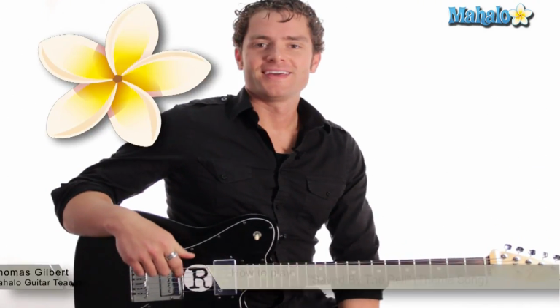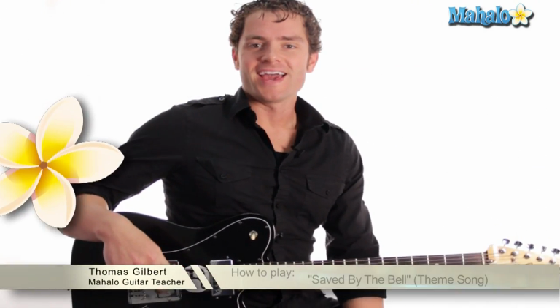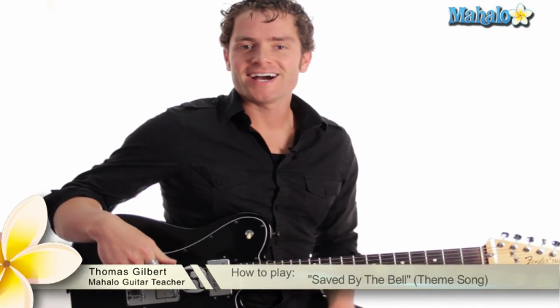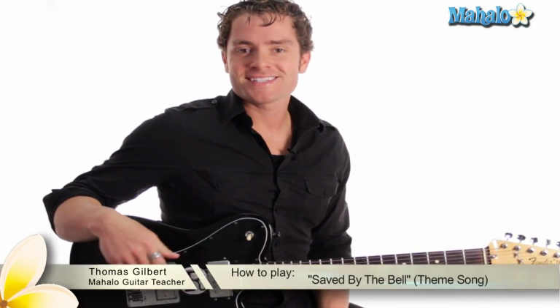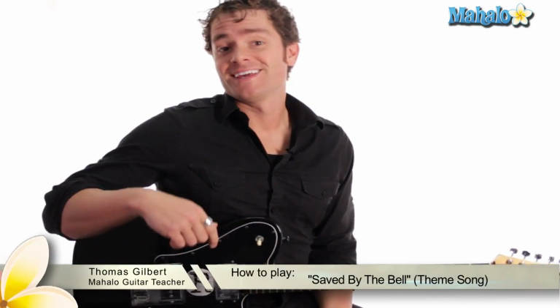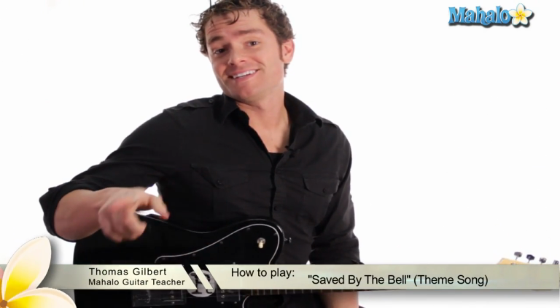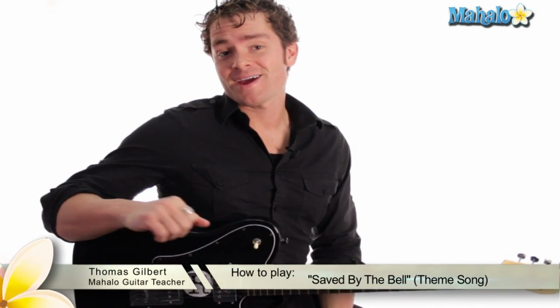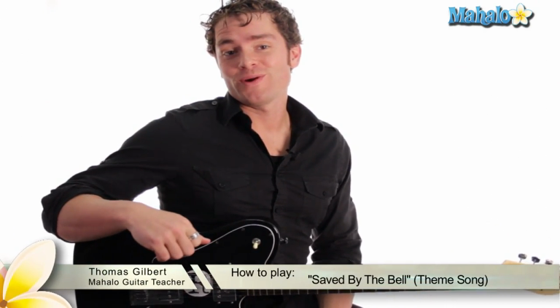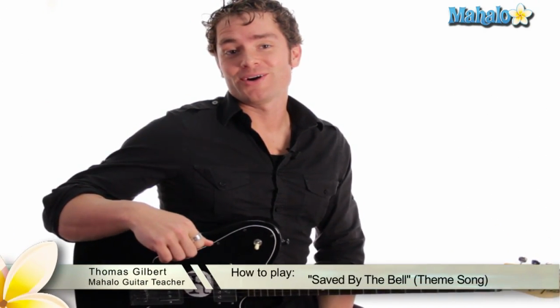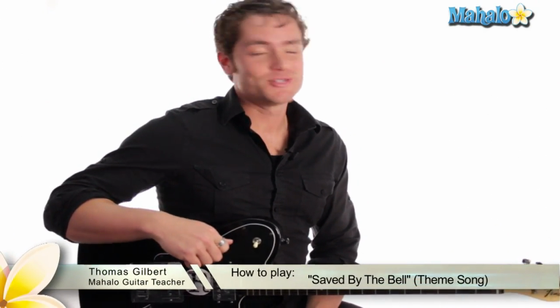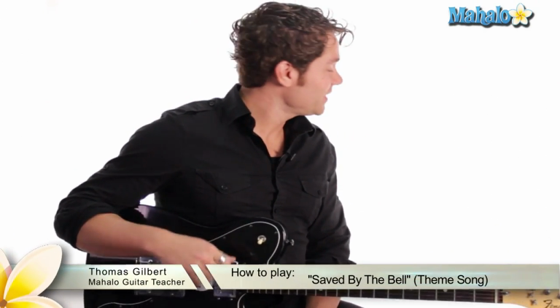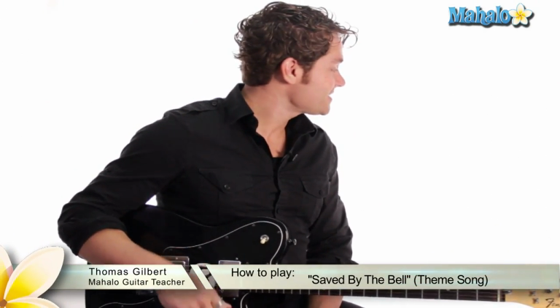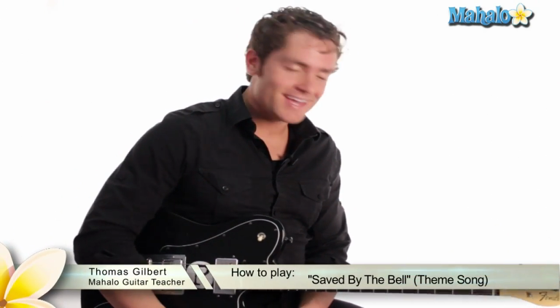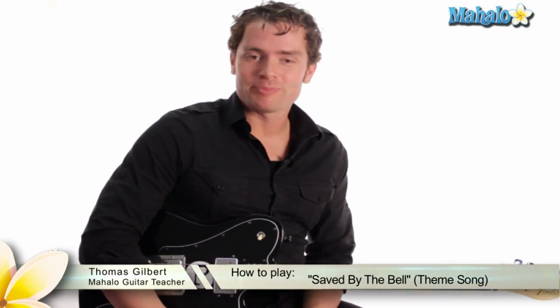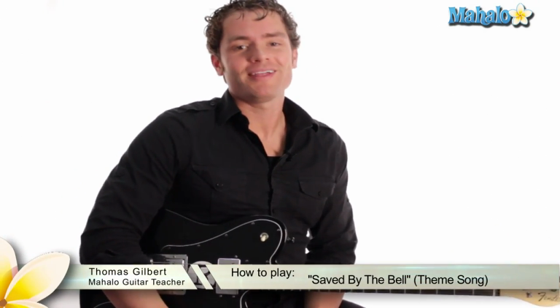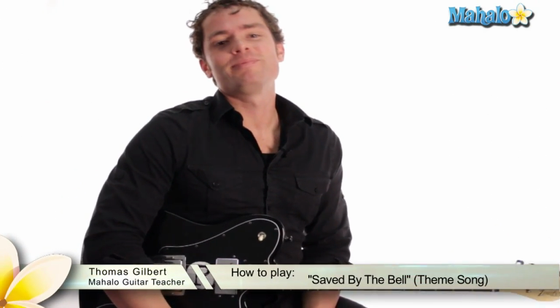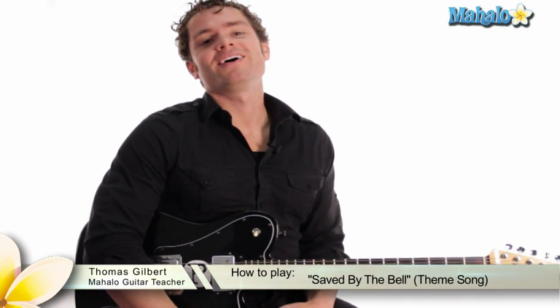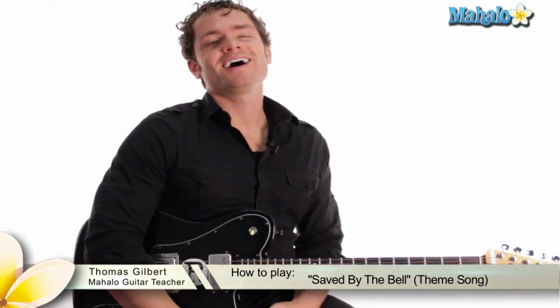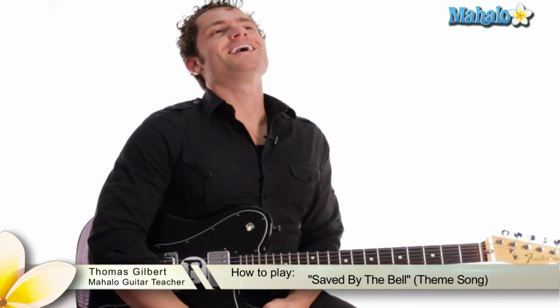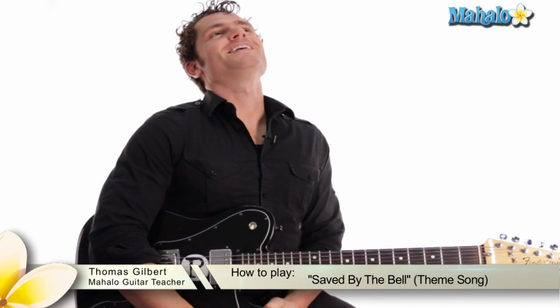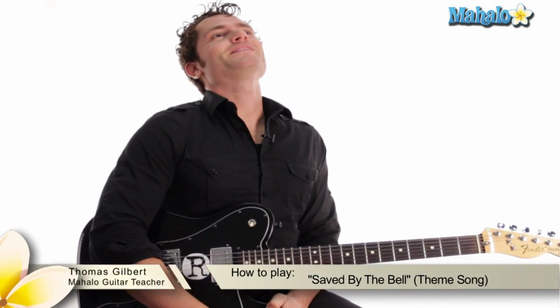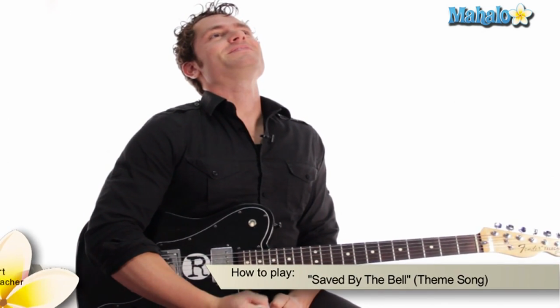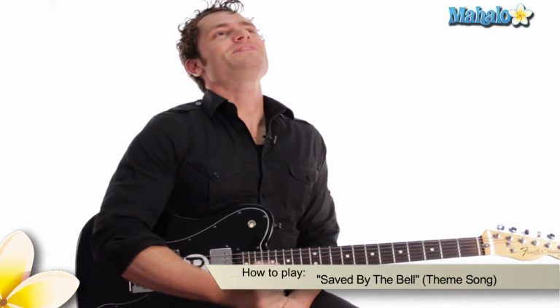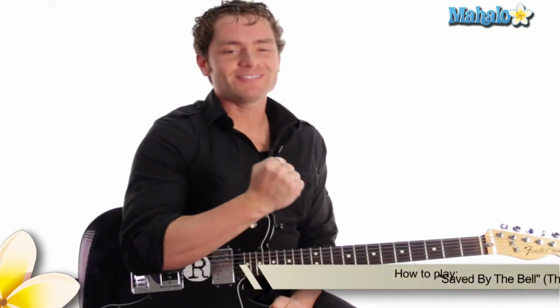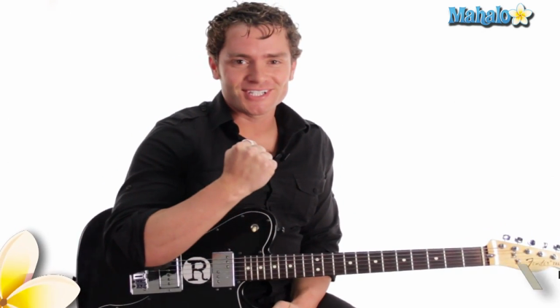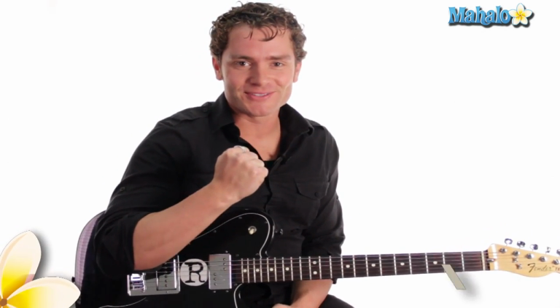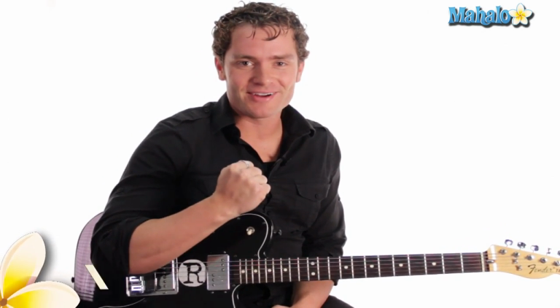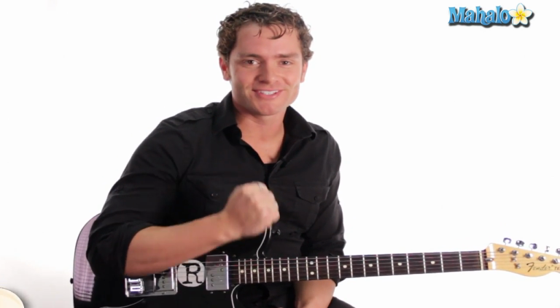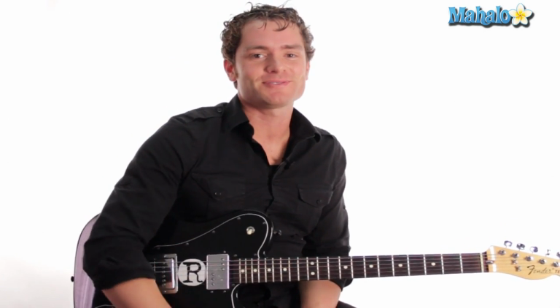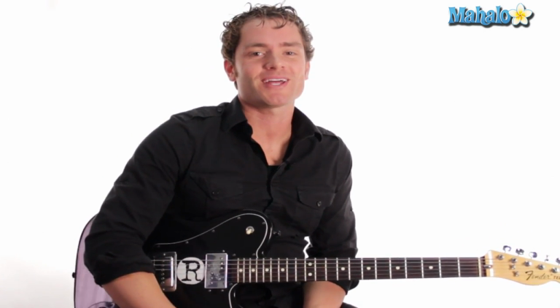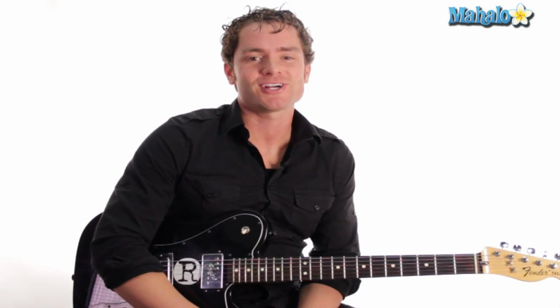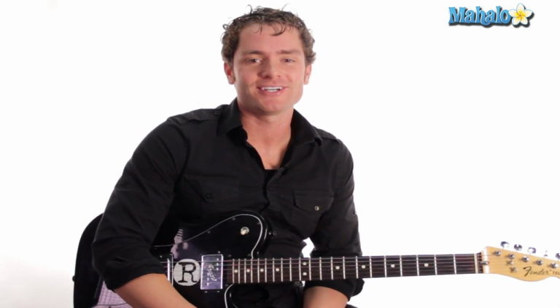Hey guys, today we are doing Saved by the Bell. One of my favorite shows ever — this takes me back to childhood.